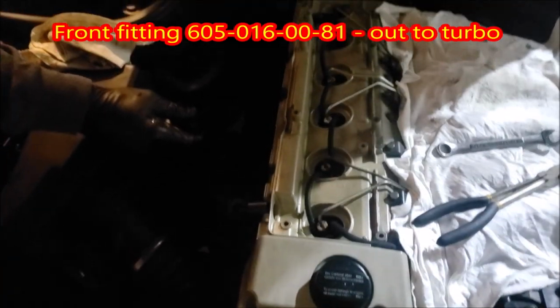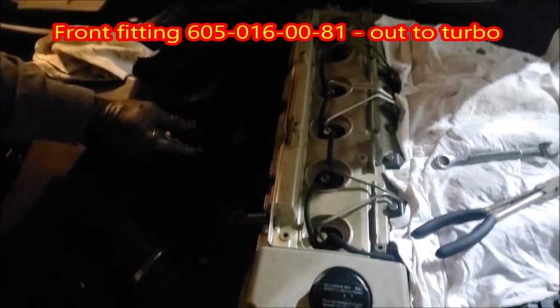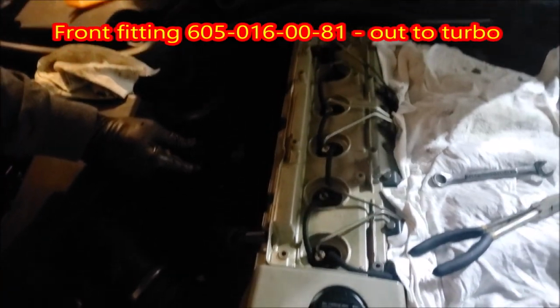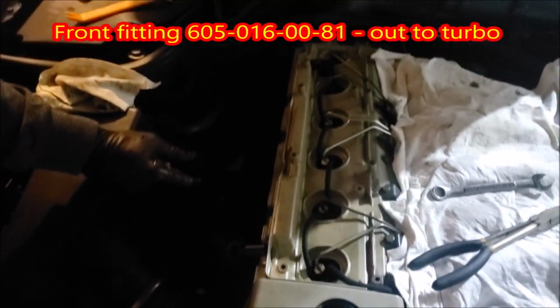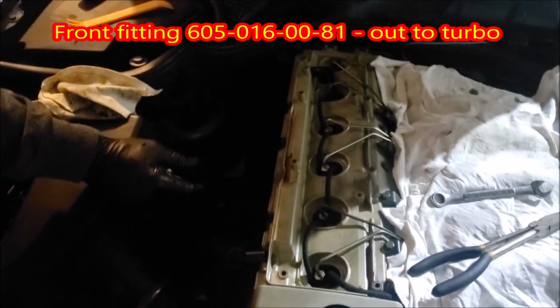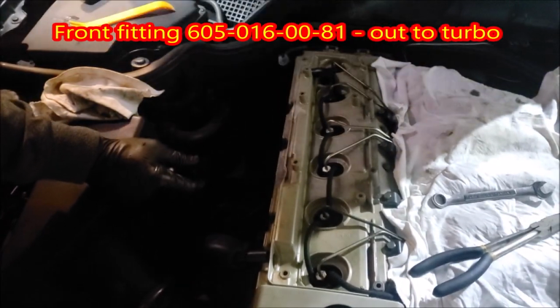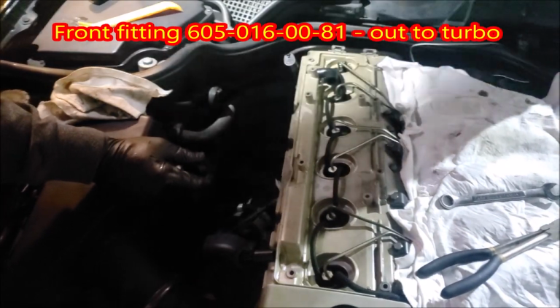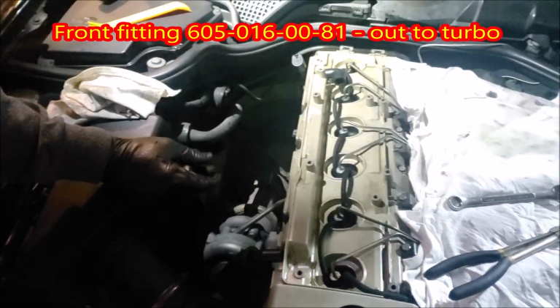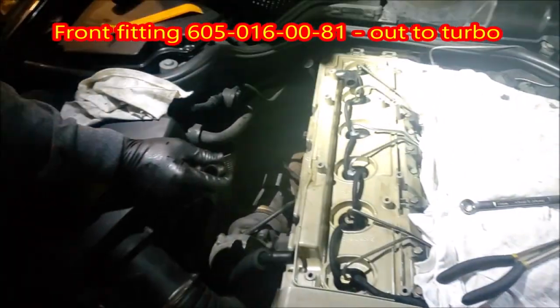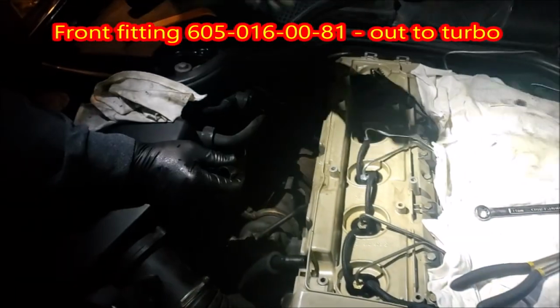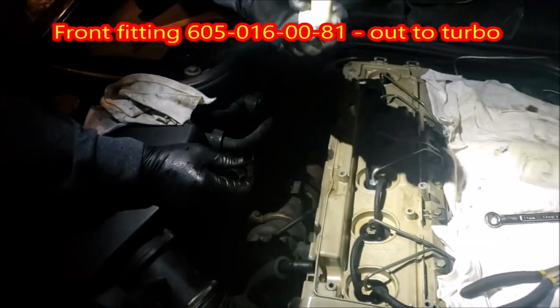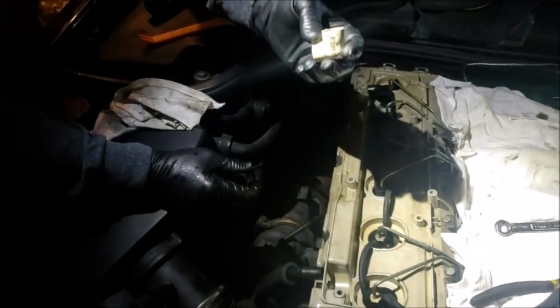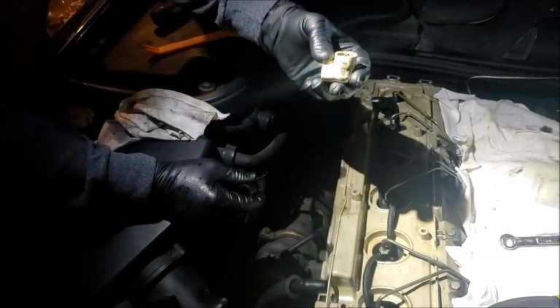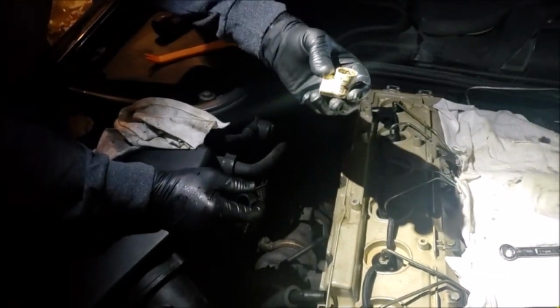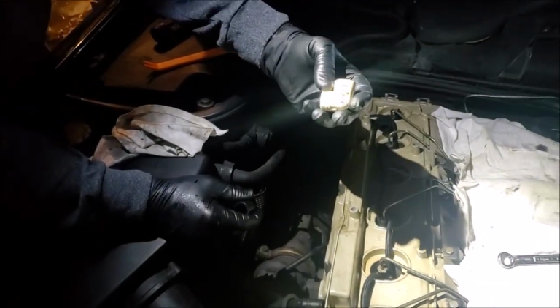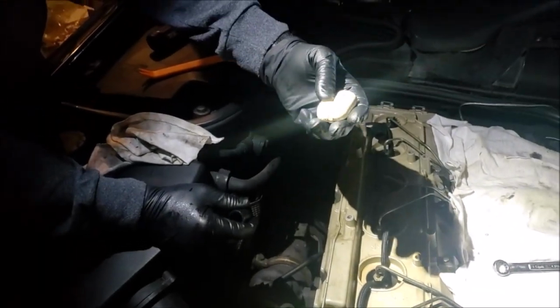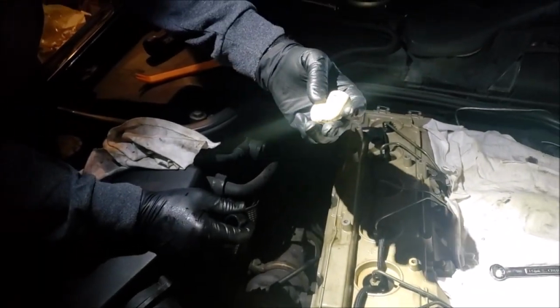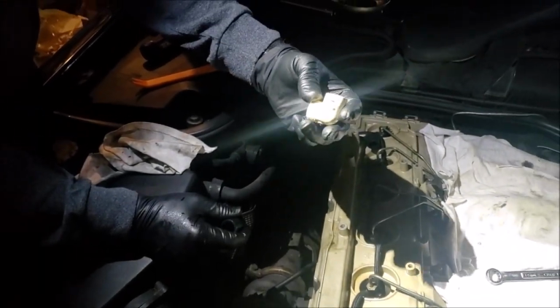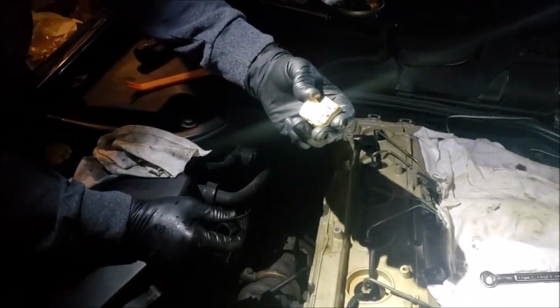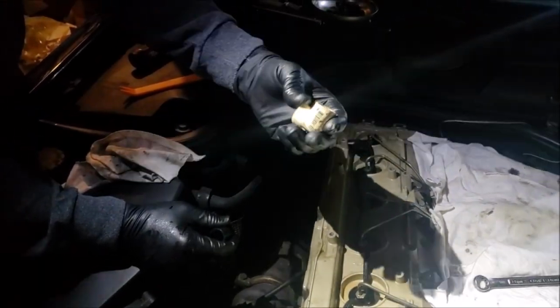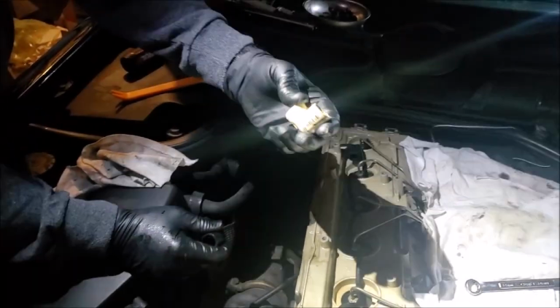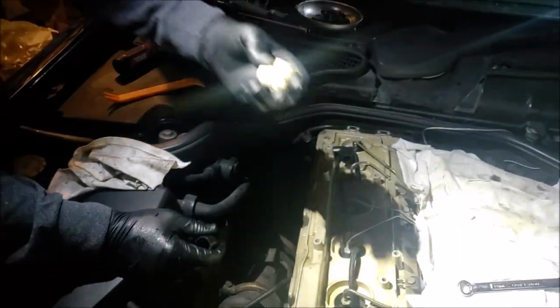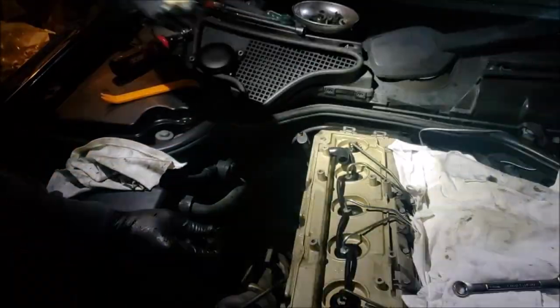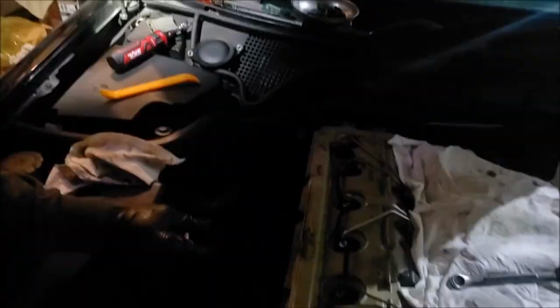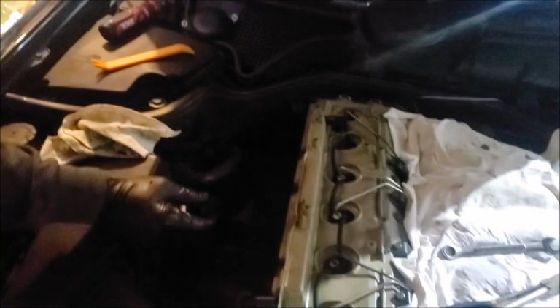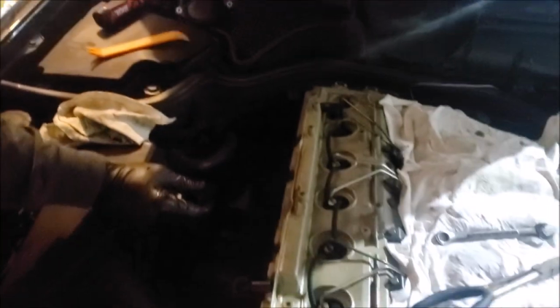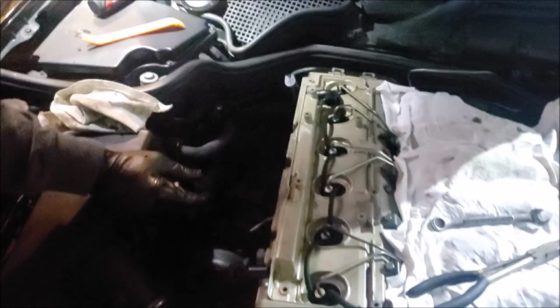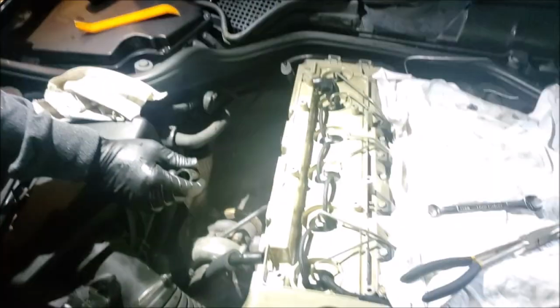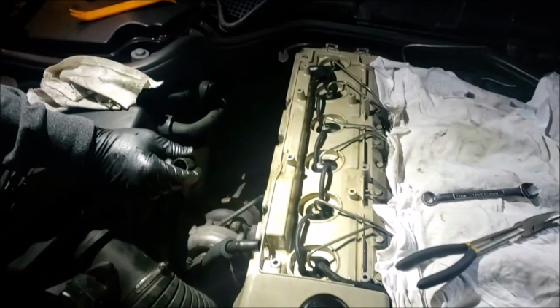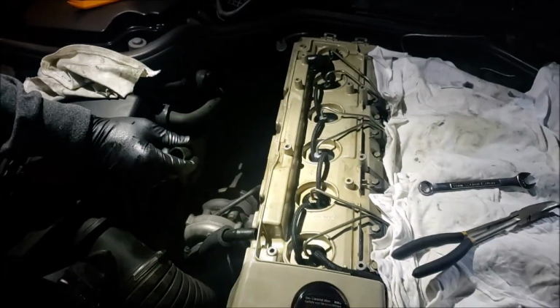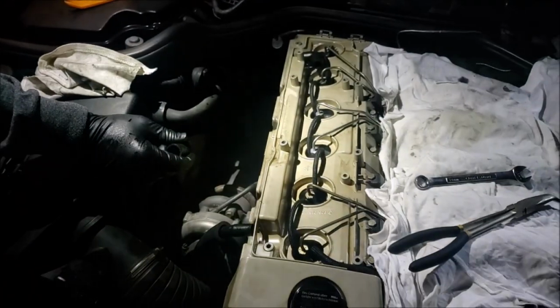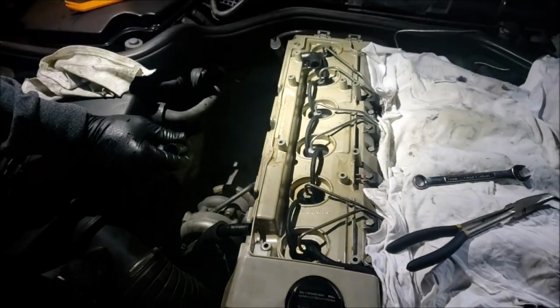I temporarily fashioned one out of PVC, molded it with a heat gun so it would fit for the time being until I found what I needed.